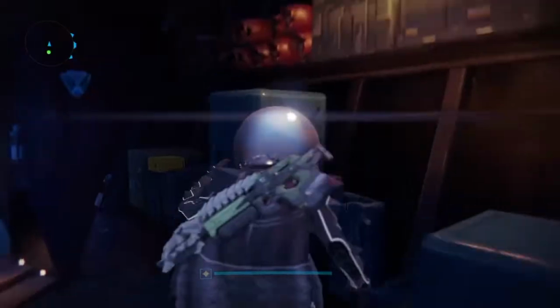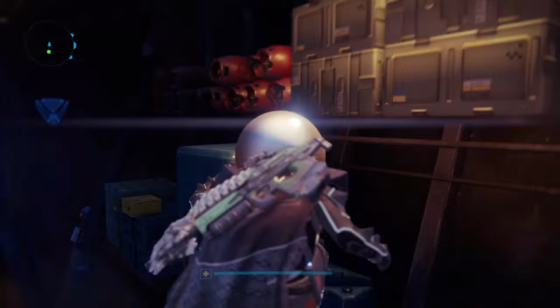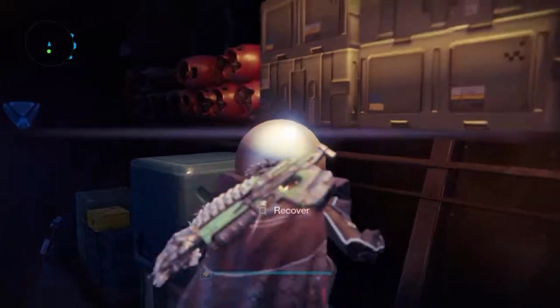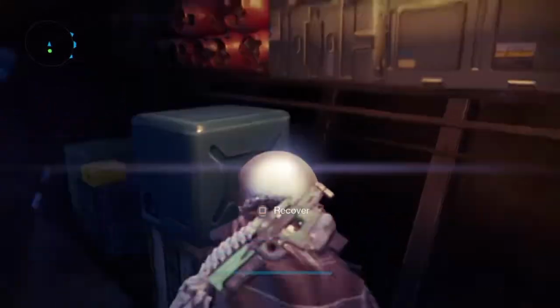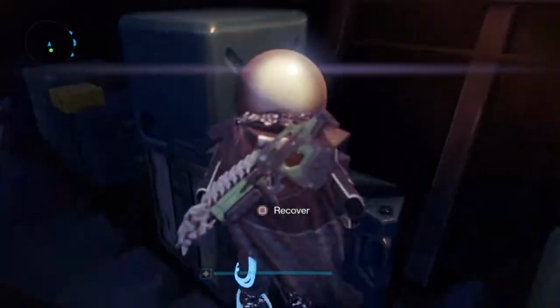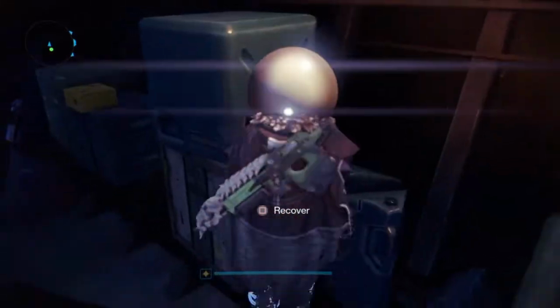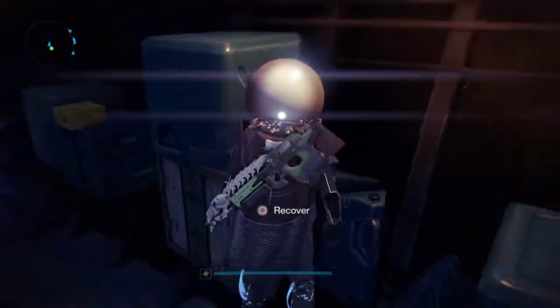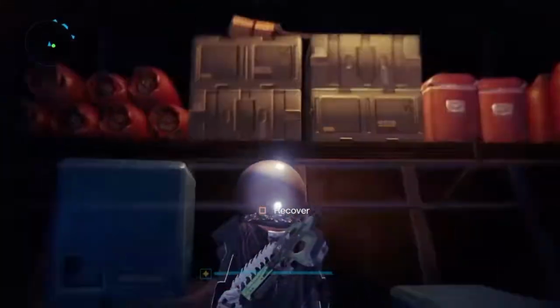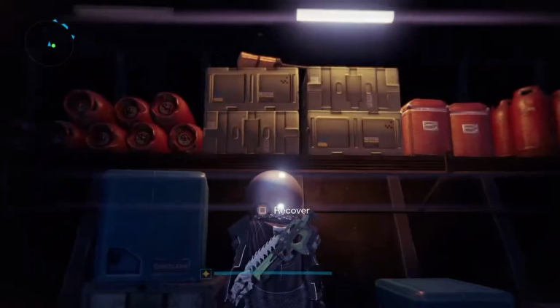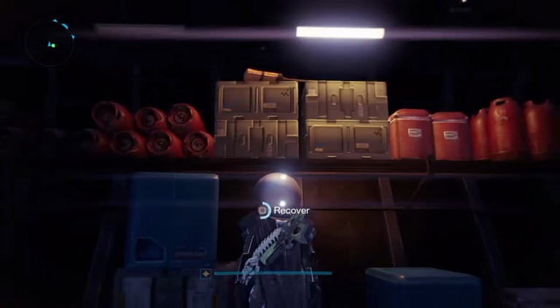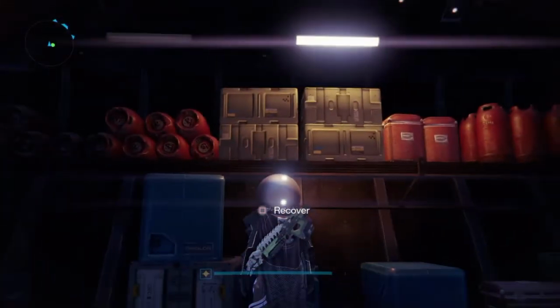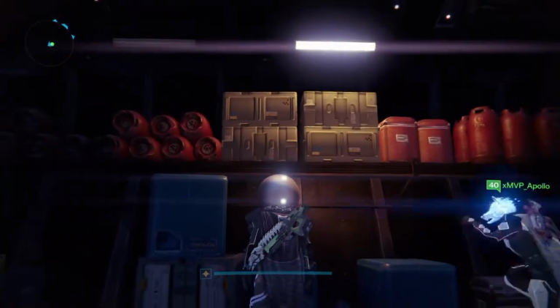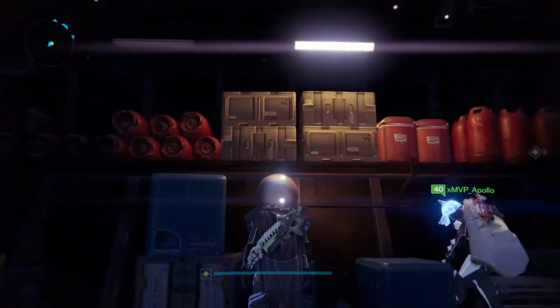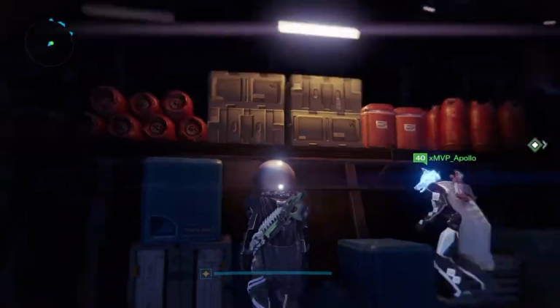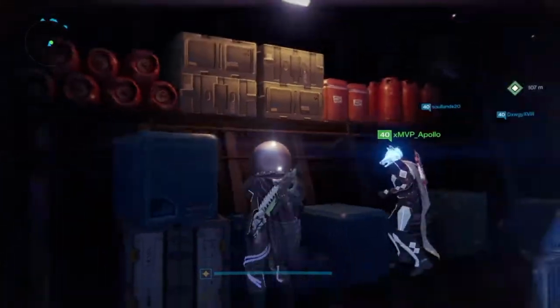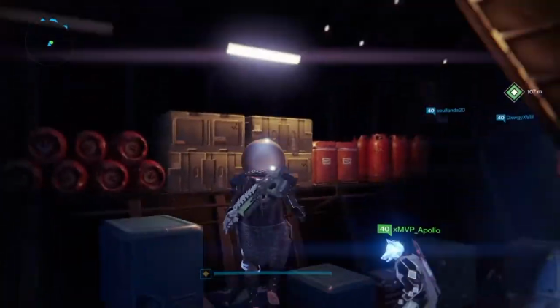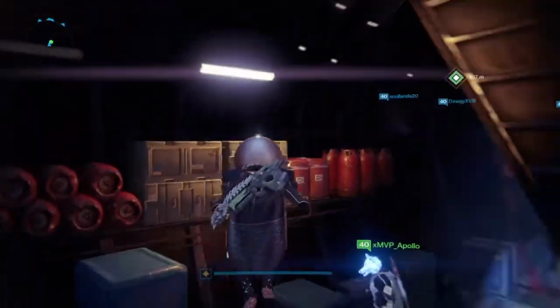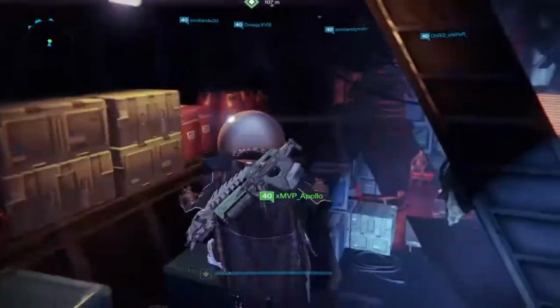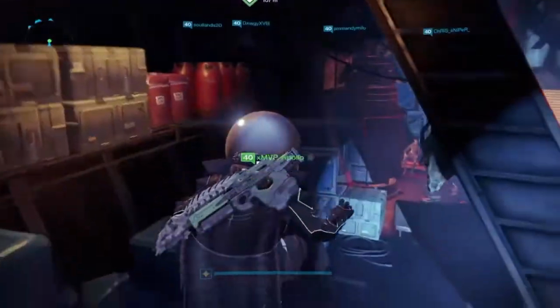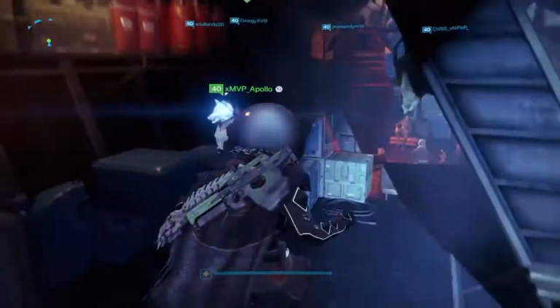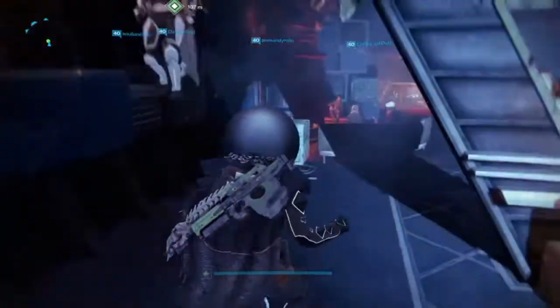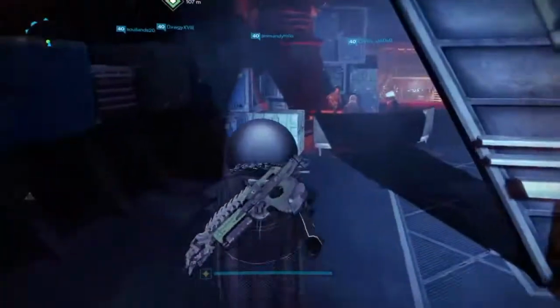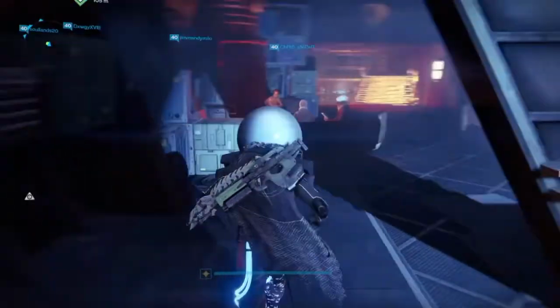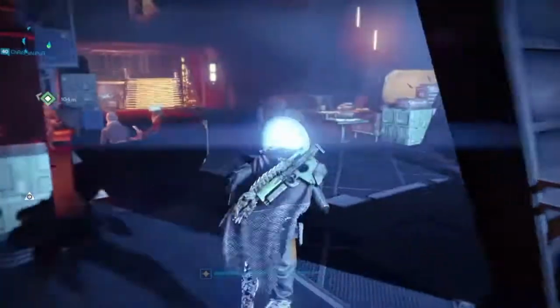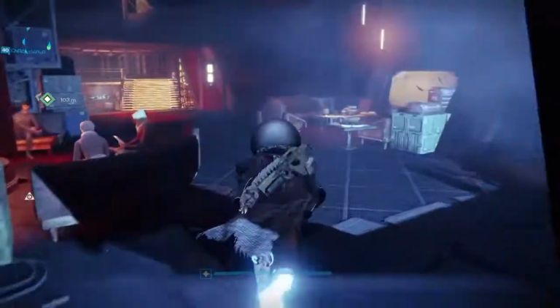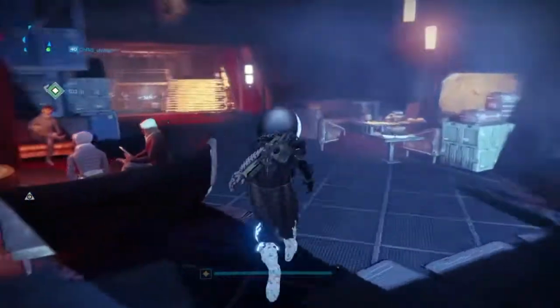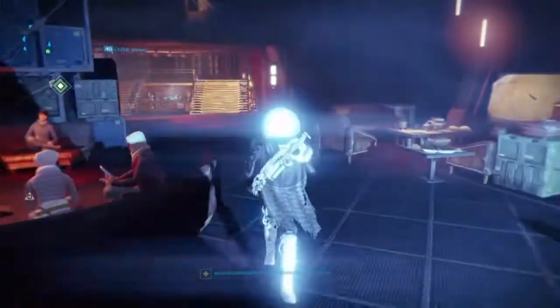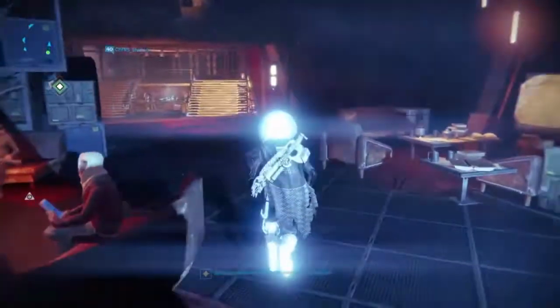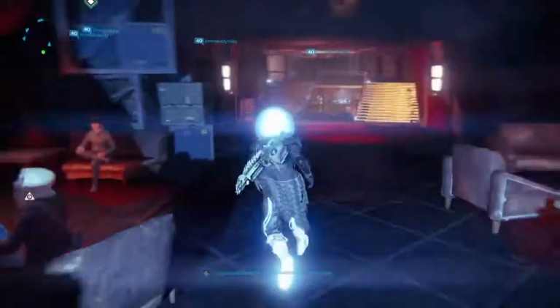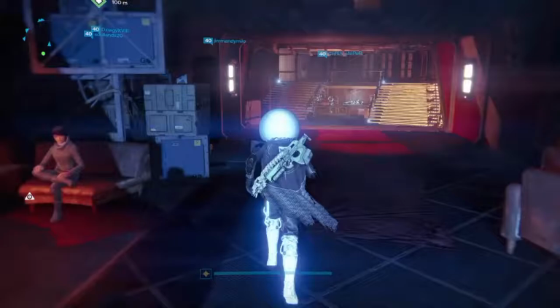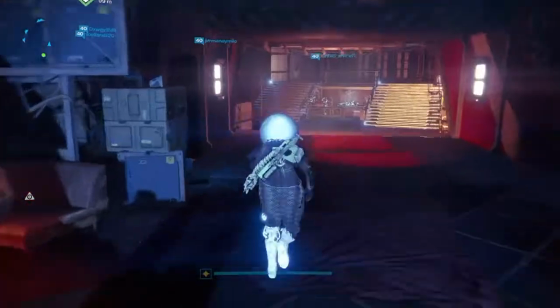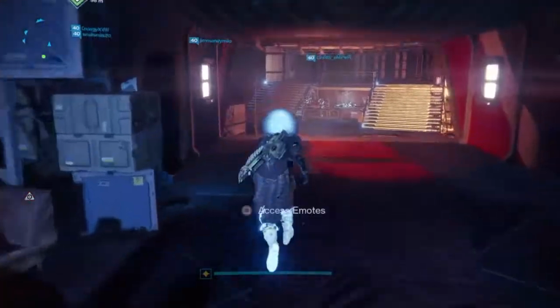When you go down into the music room, look up on the shelves — you'll see a broom up there right where the light is. Just jump on top of the shelf, recover it, and boom, you get your sparrow right there.